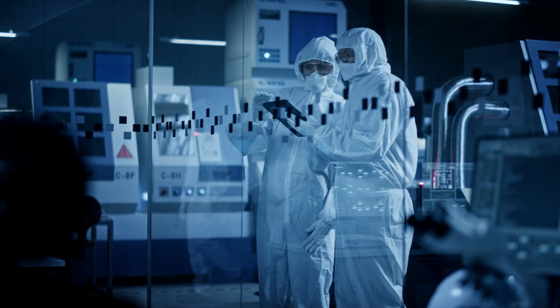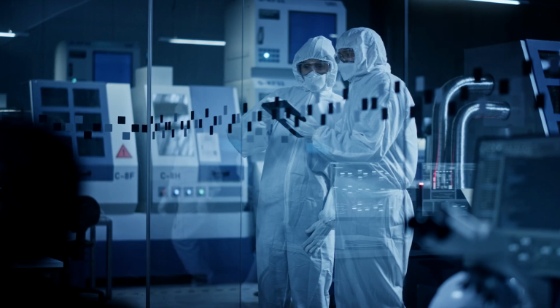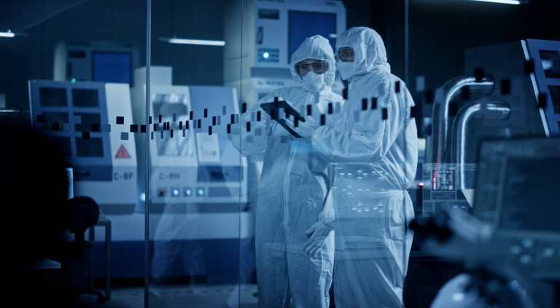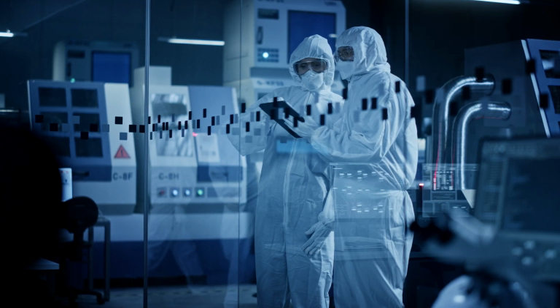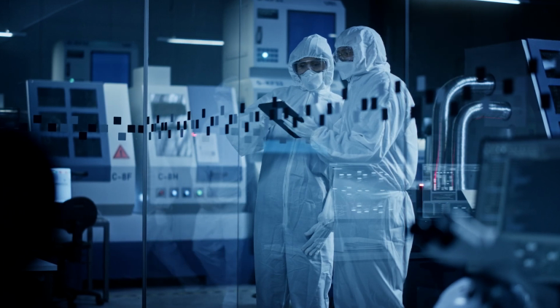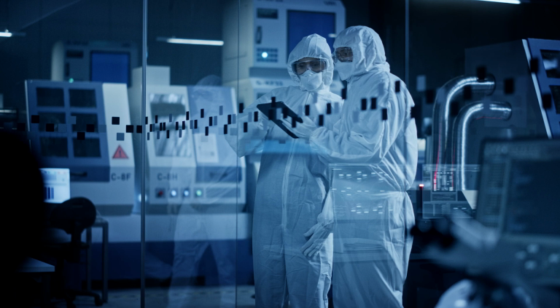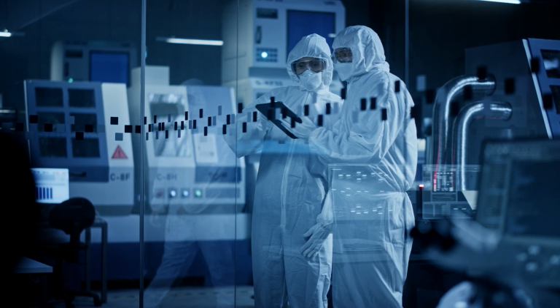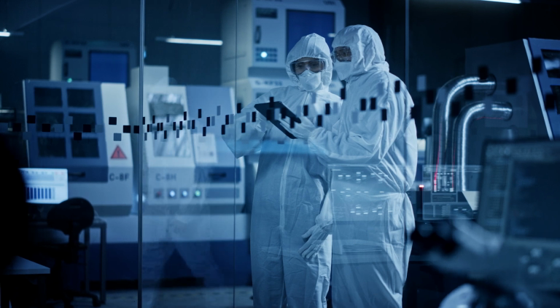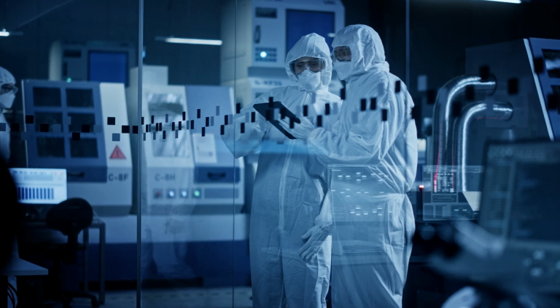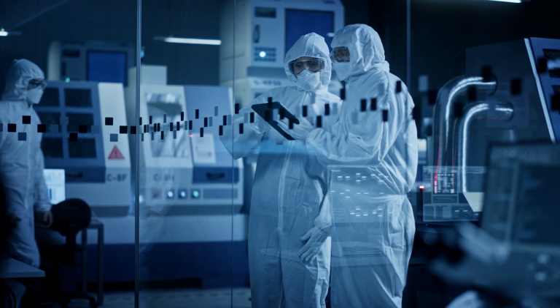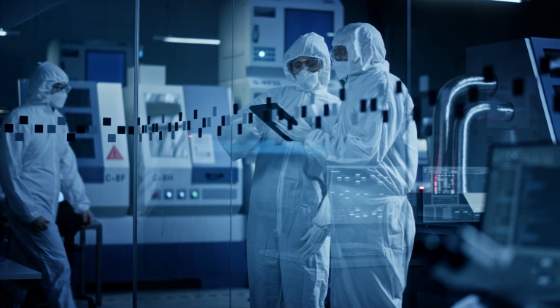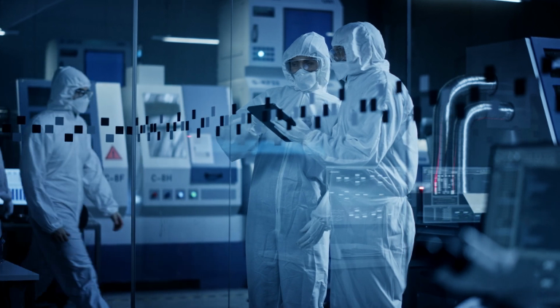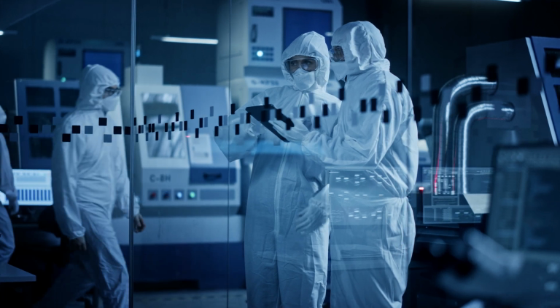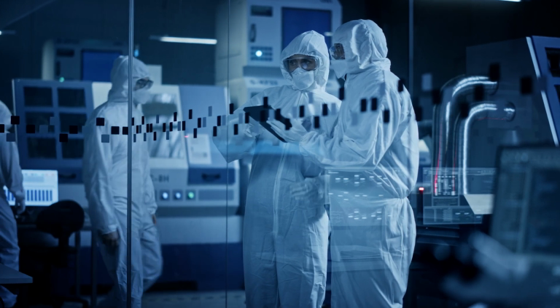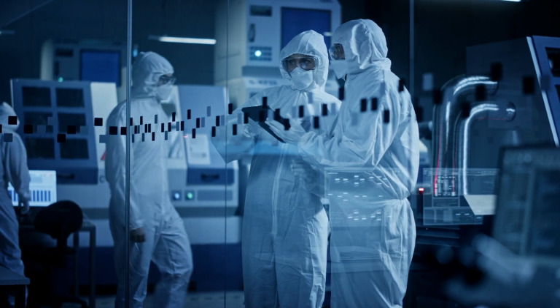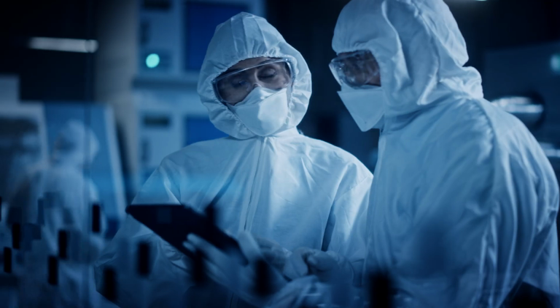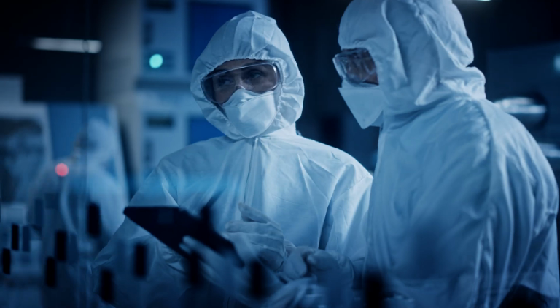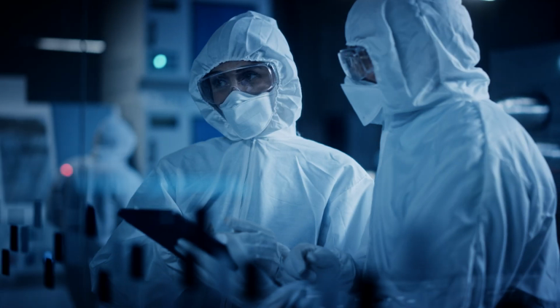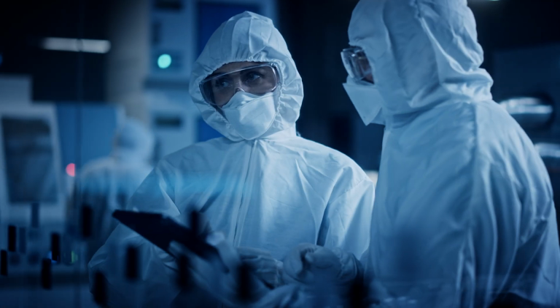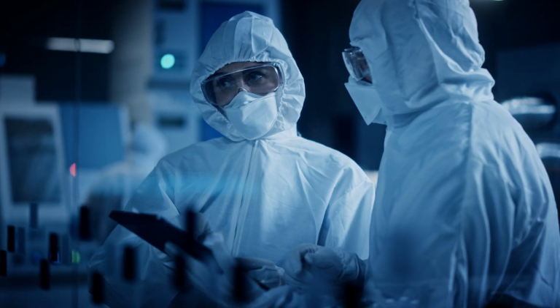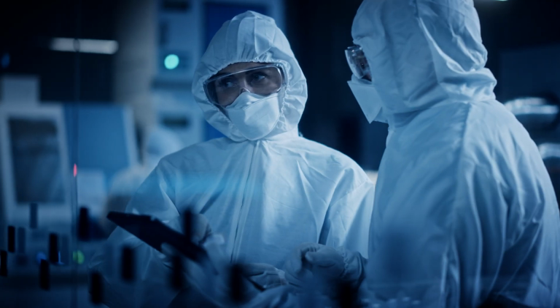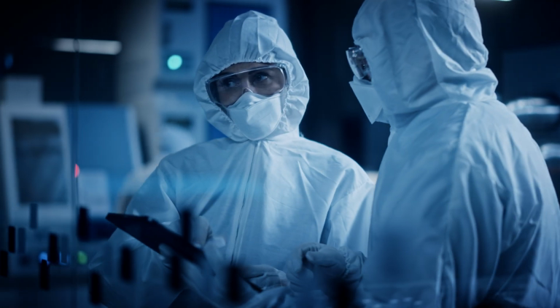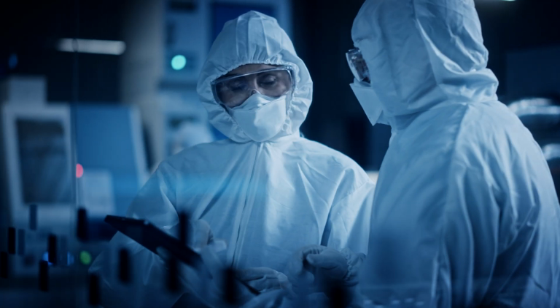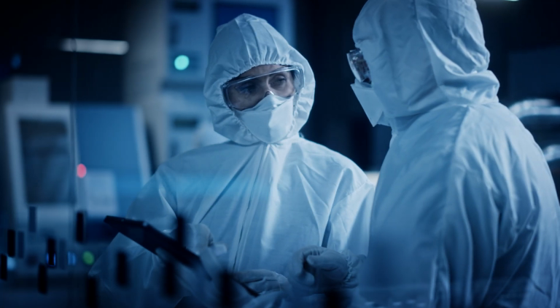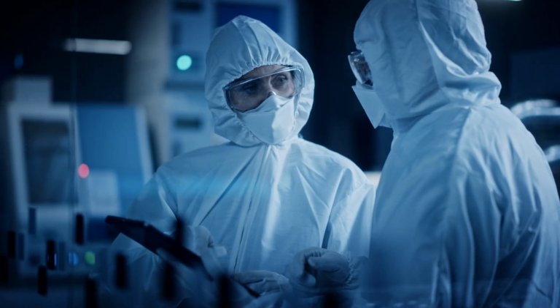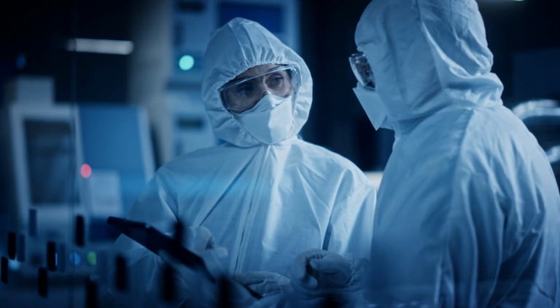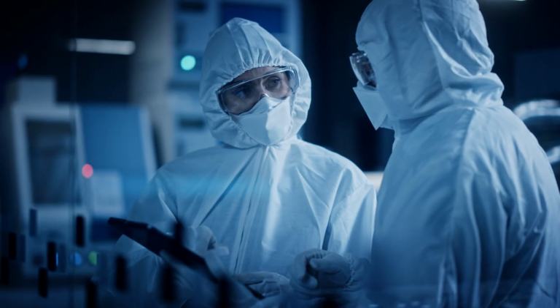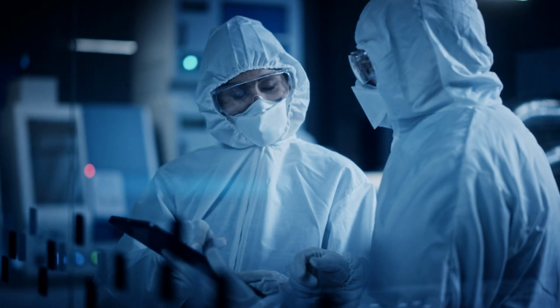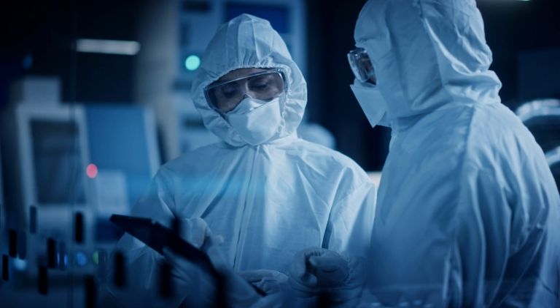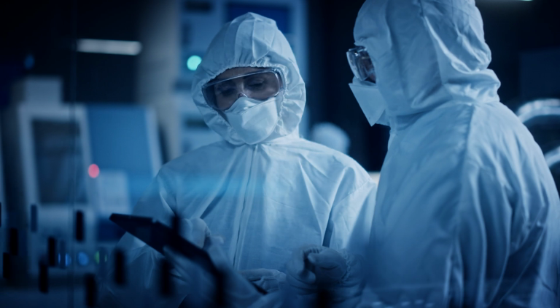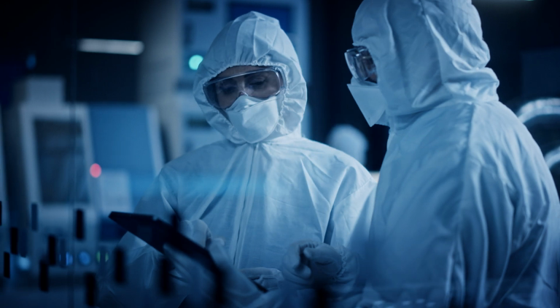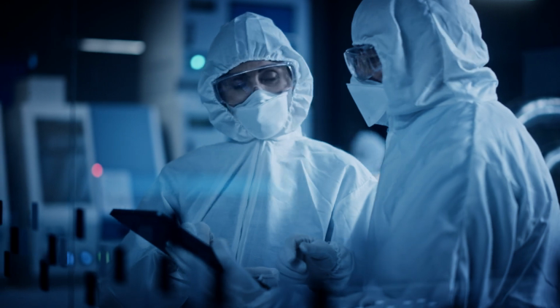Within just three months, your upgraded cleanroom will be ready to operate and you'll have the peace of mind knowing that Canomax has your facility integrity in check.